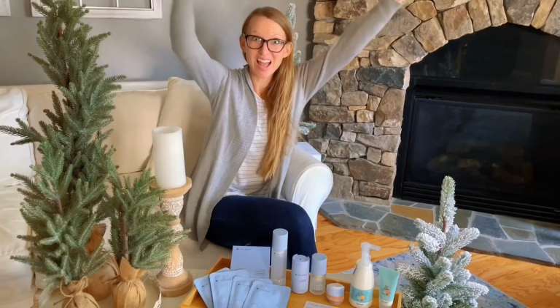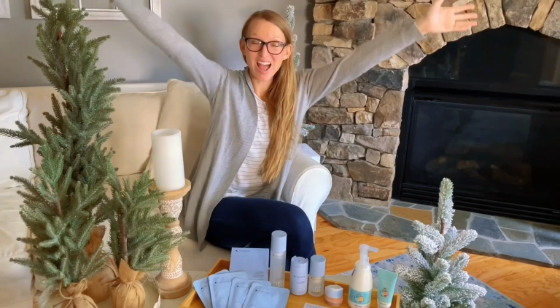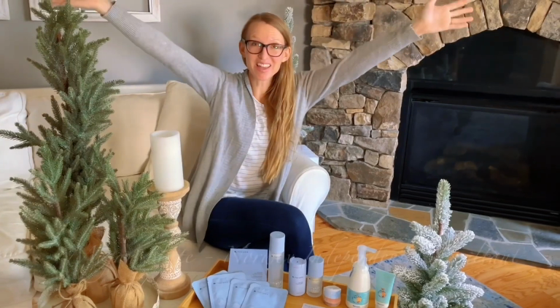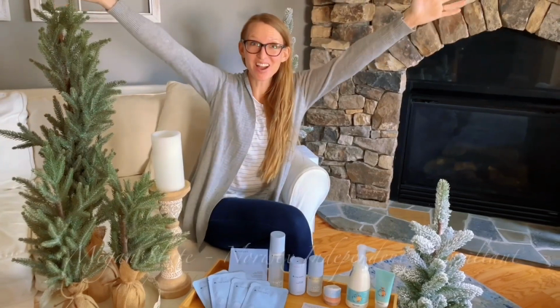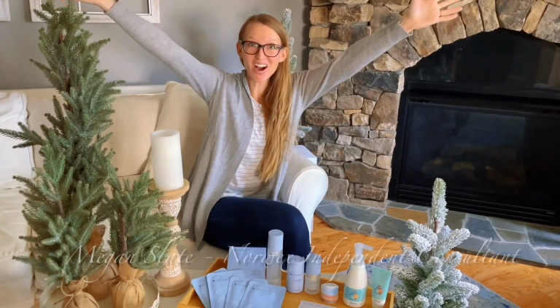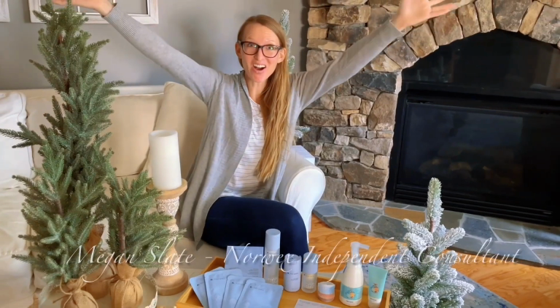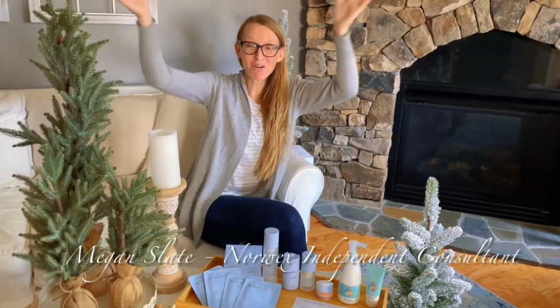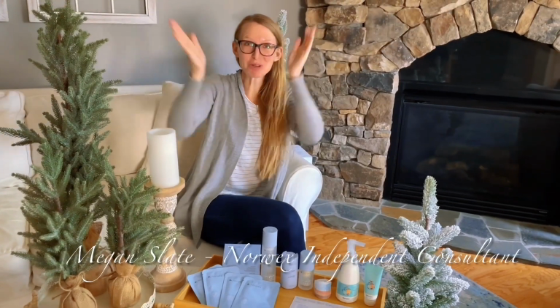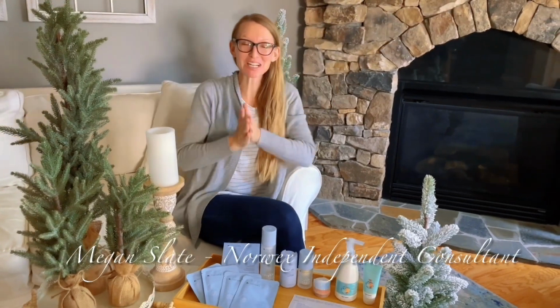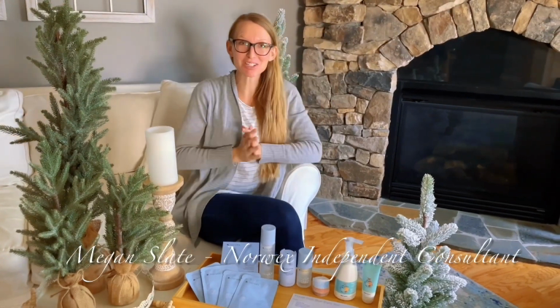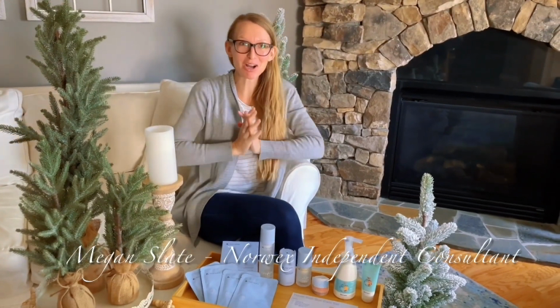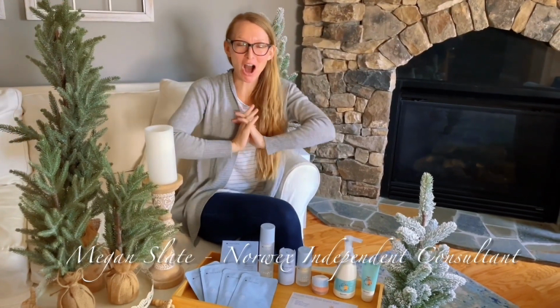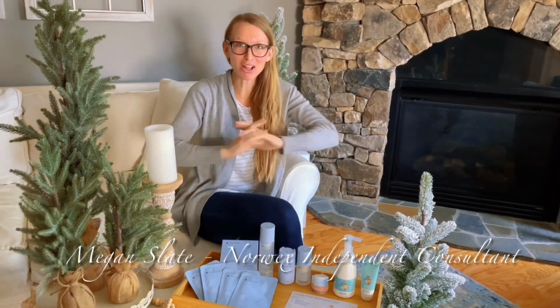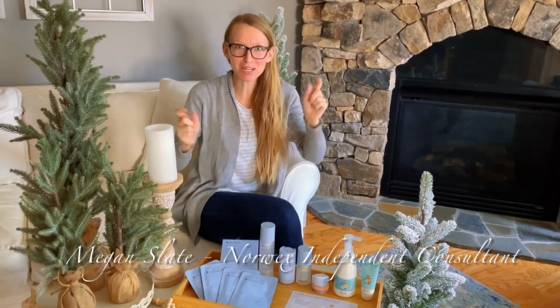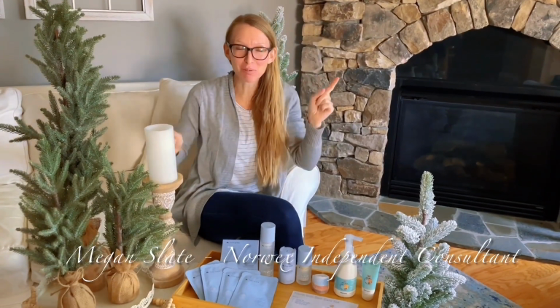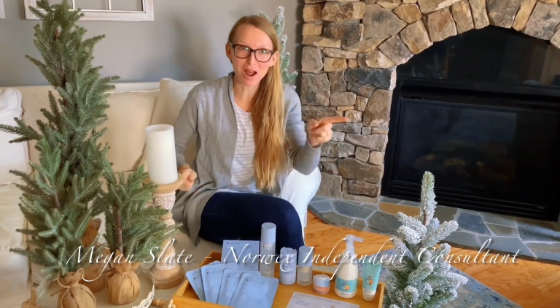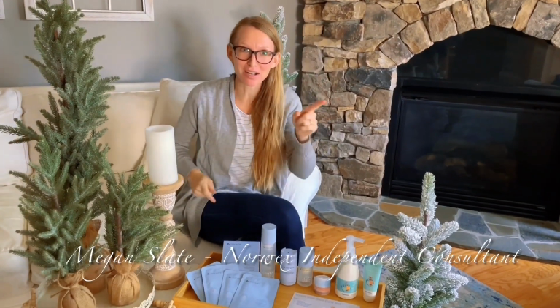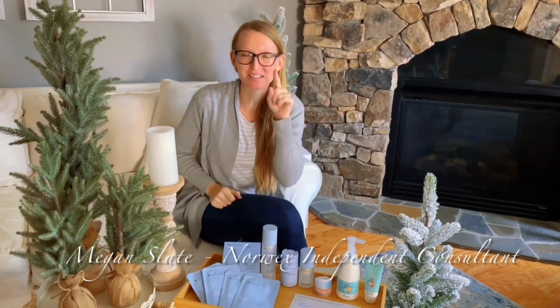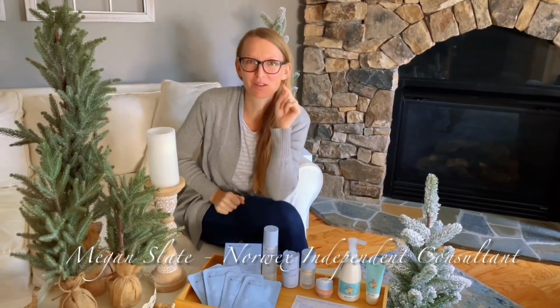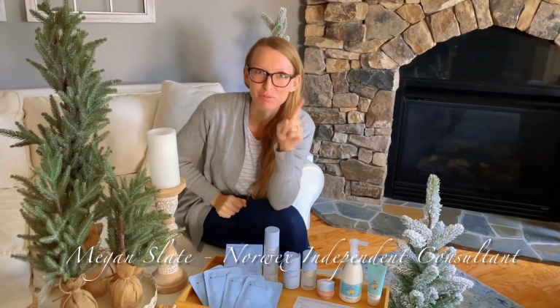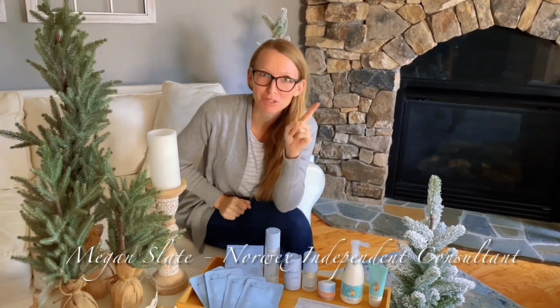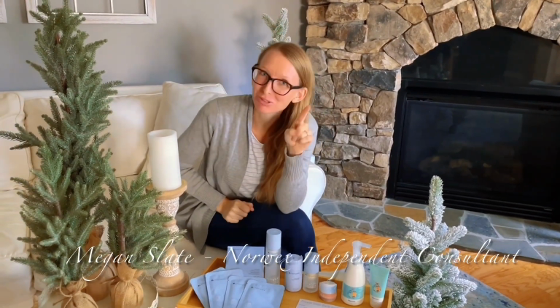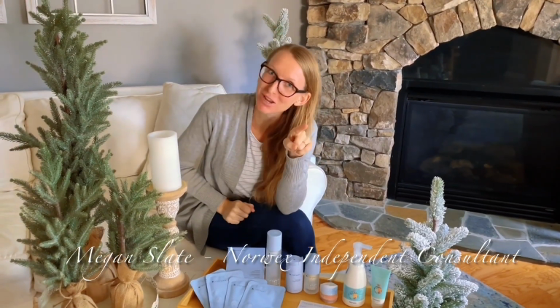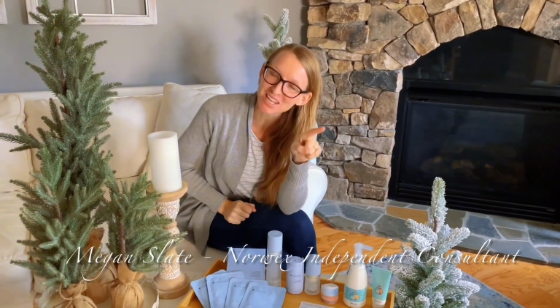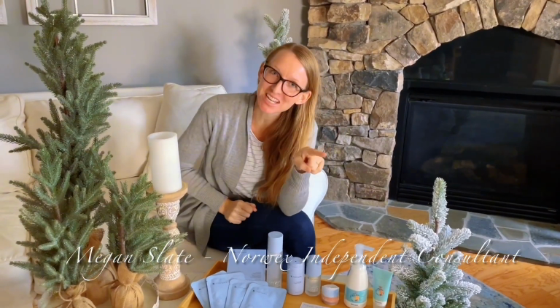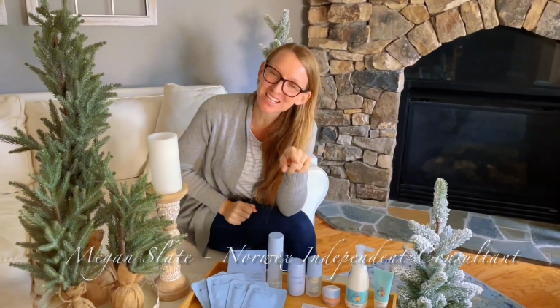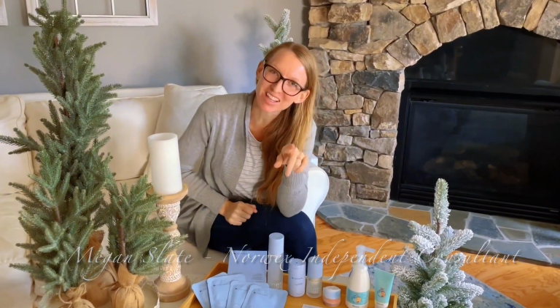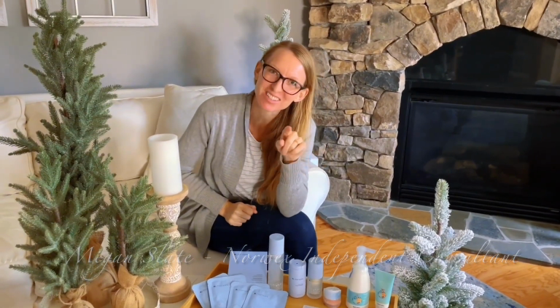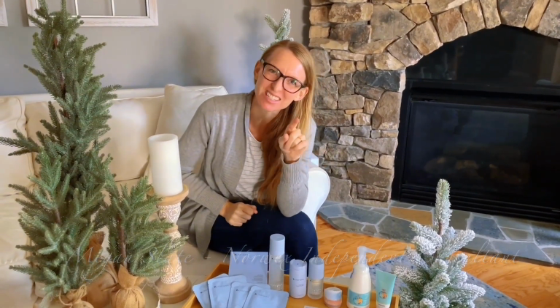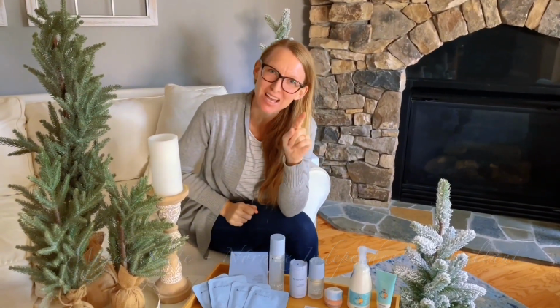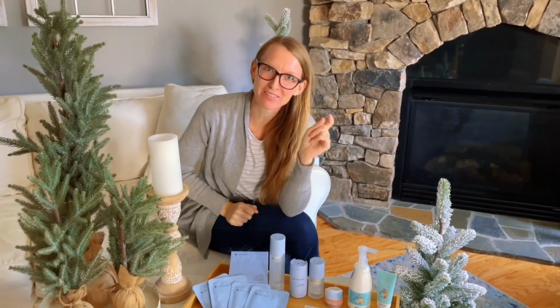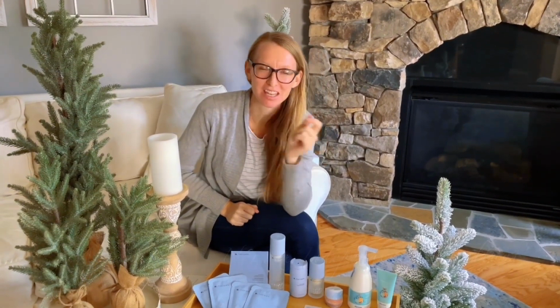Hey y'all! We're gonna talk holiday products. I hope you're ready. Let's dive in.